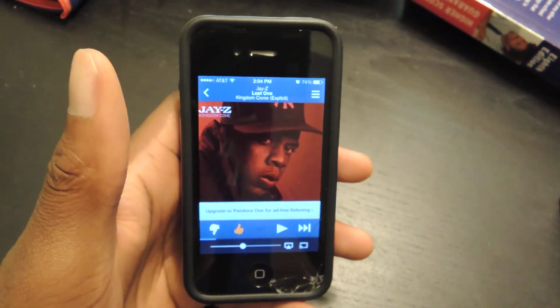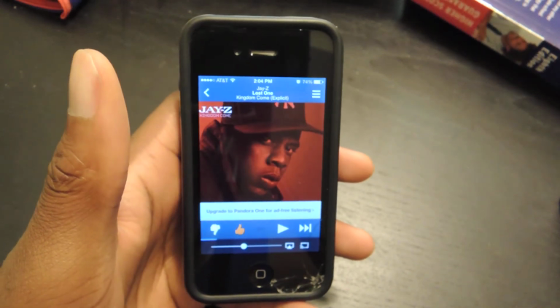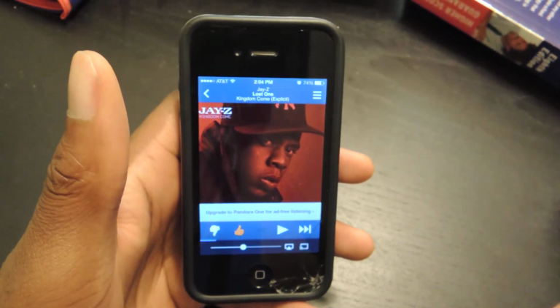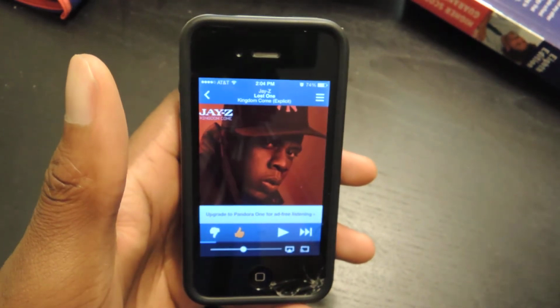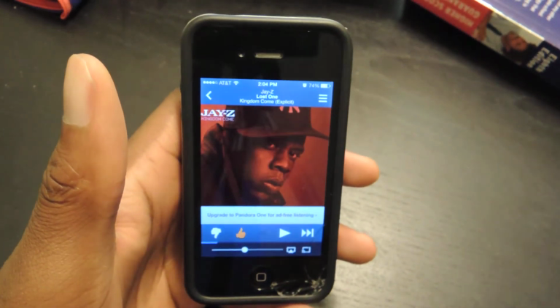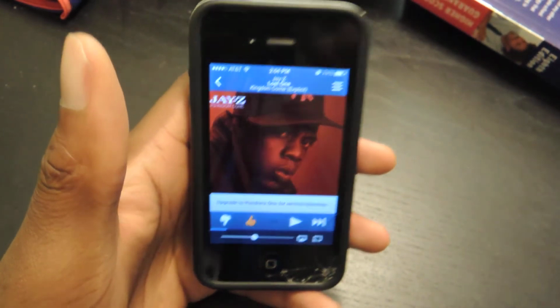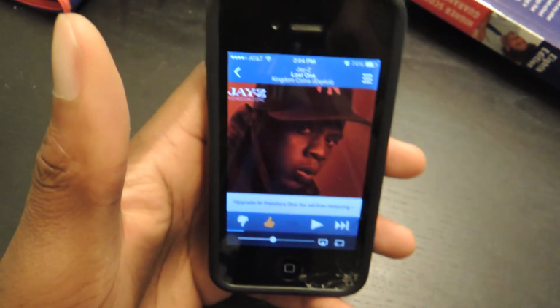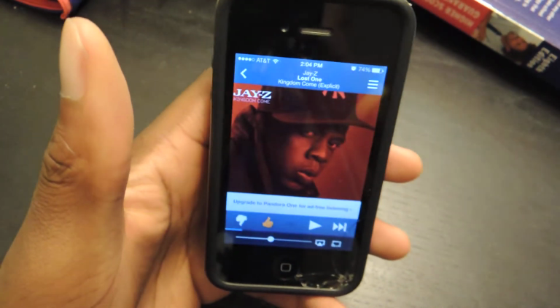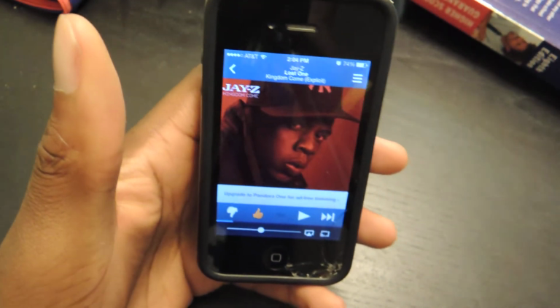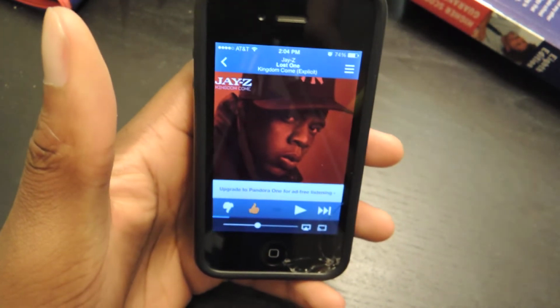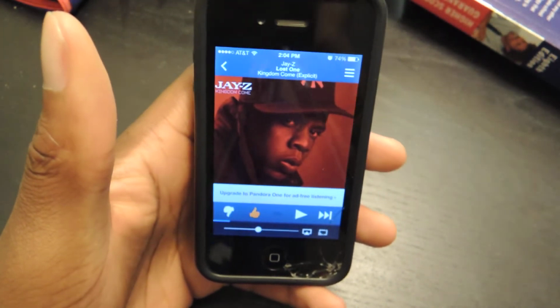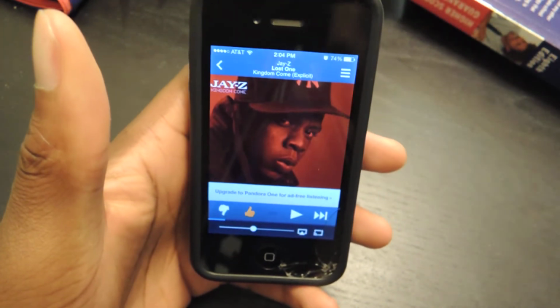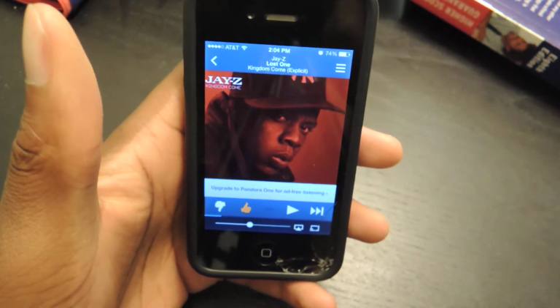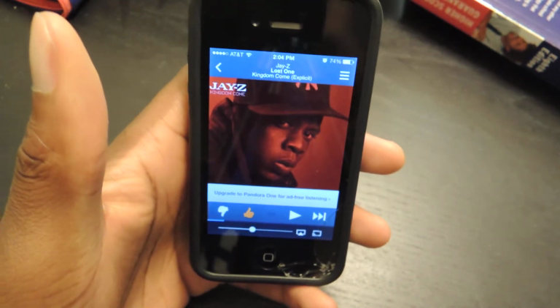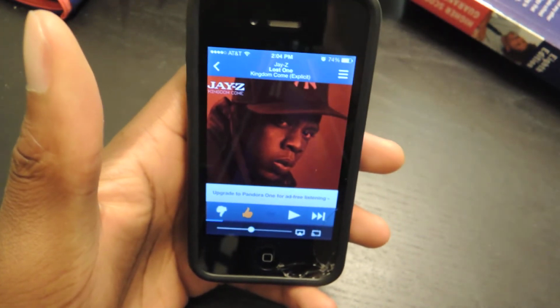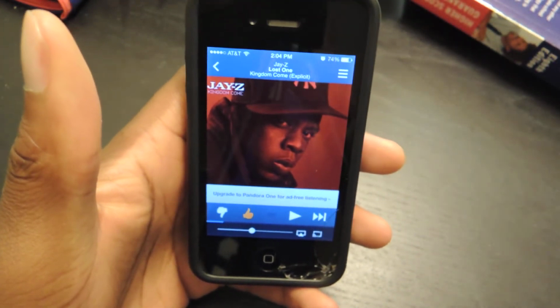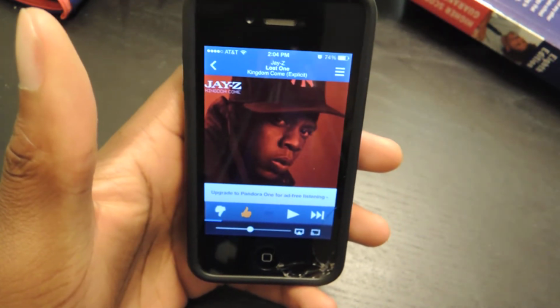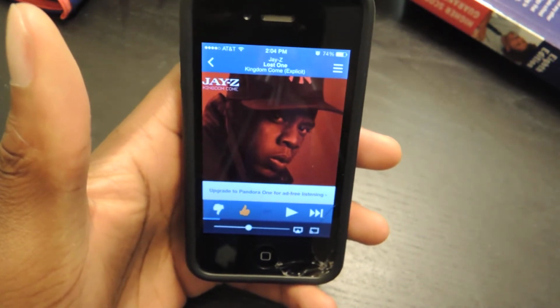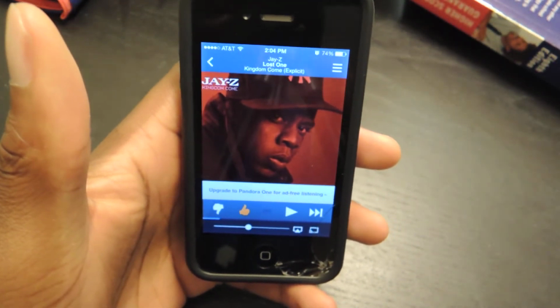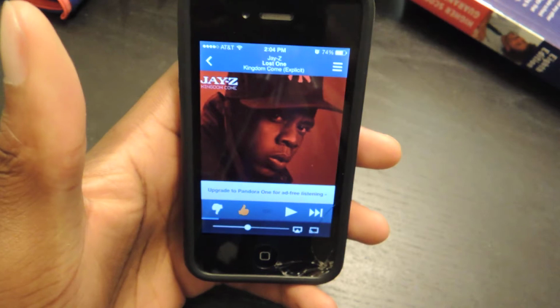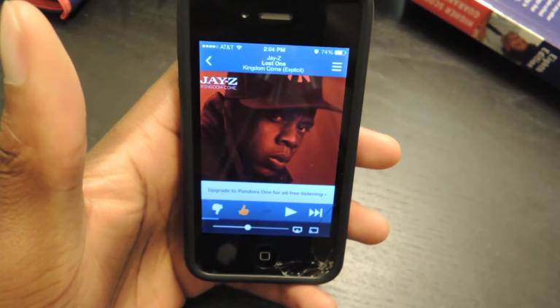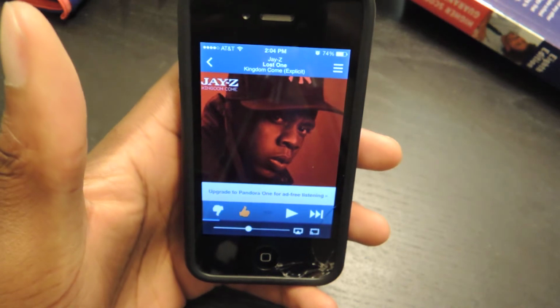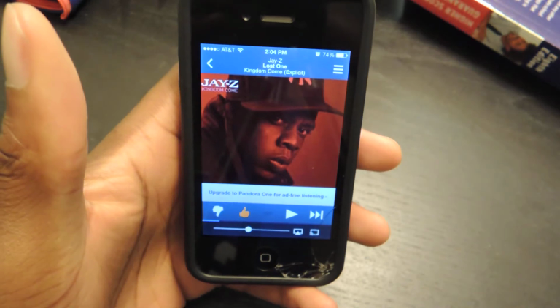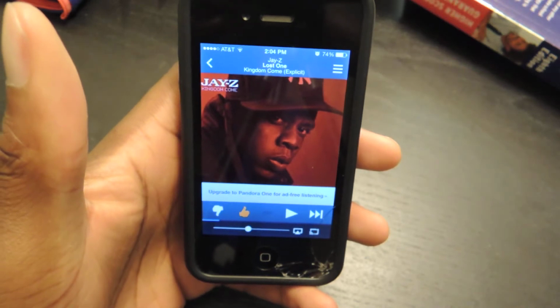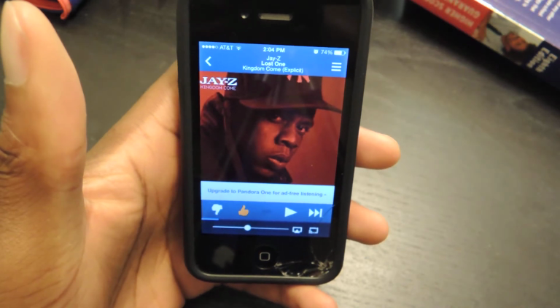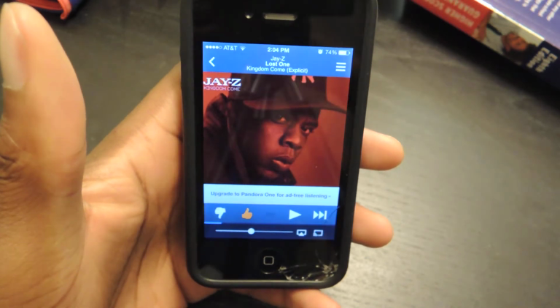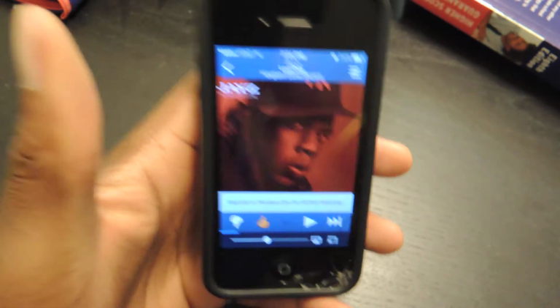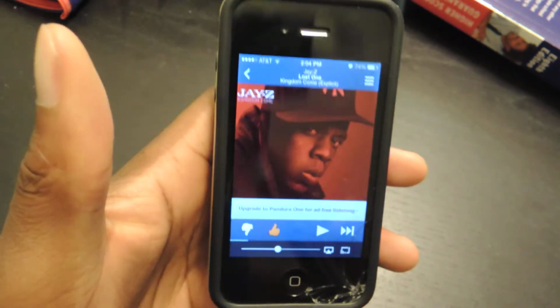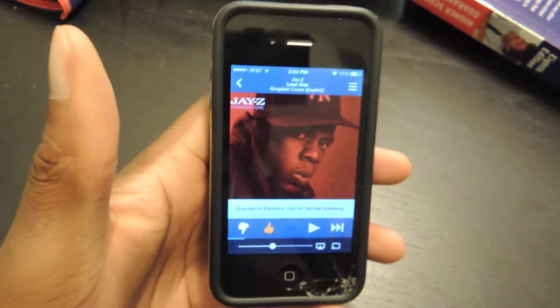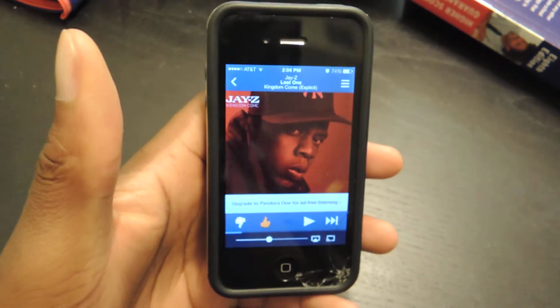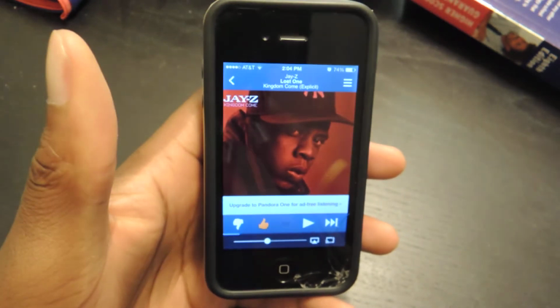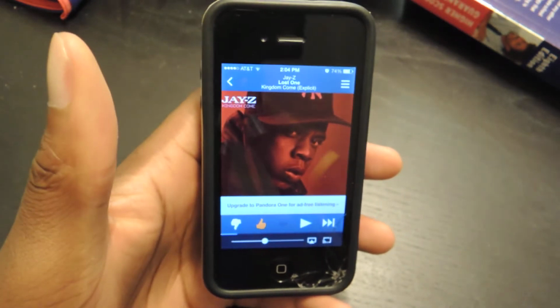Hey guys, what's going on? It's Osas from iOS SoftModder and today I'm going to be showing you how to set up your Pandora Alarm Clock.